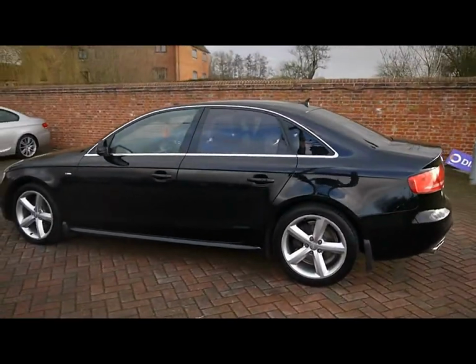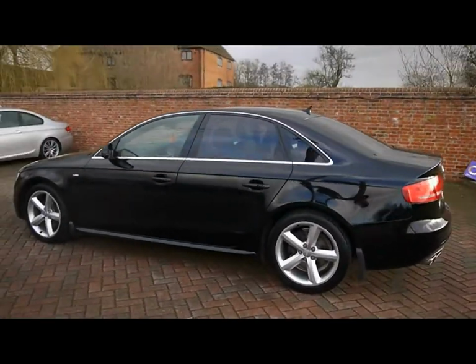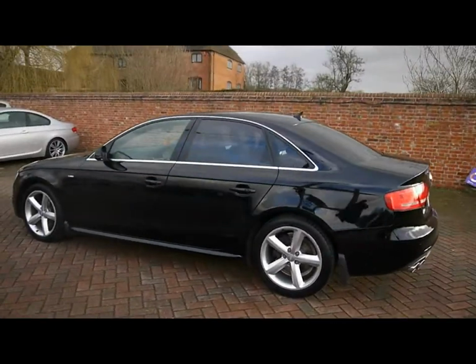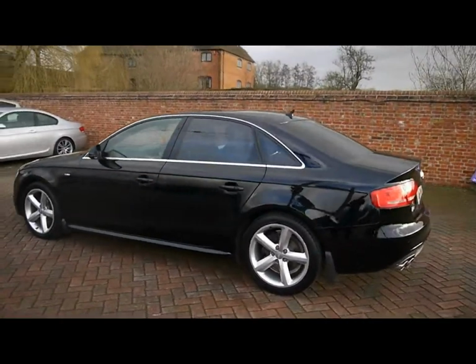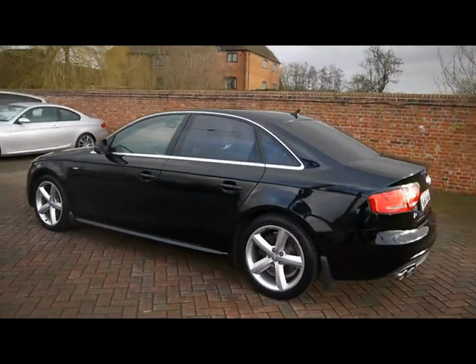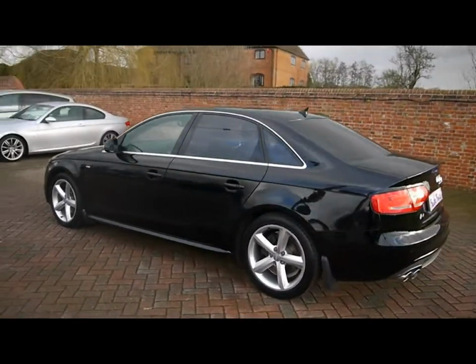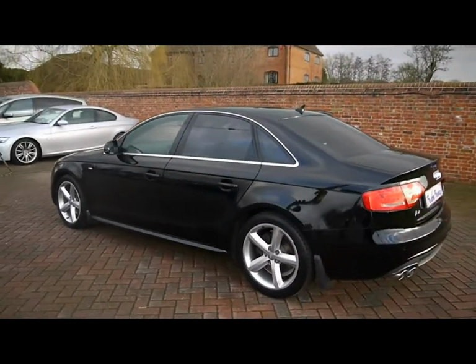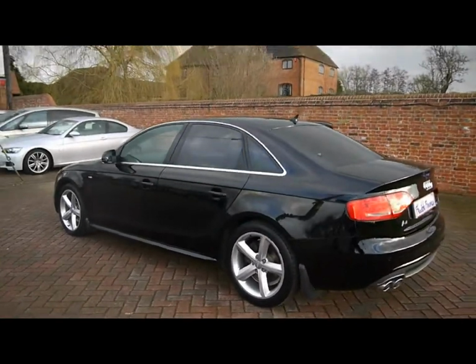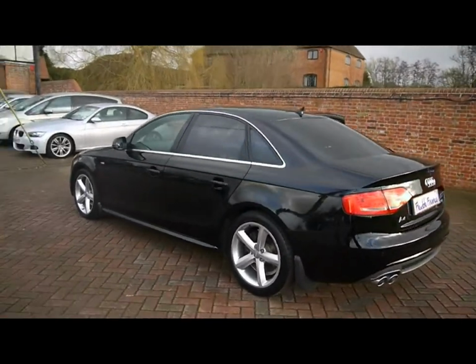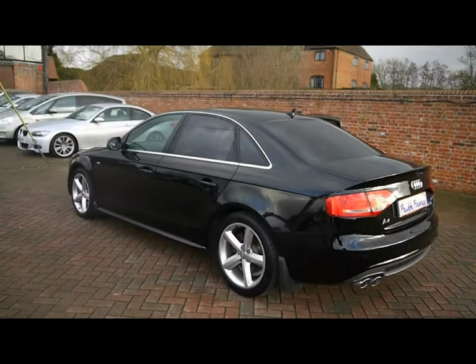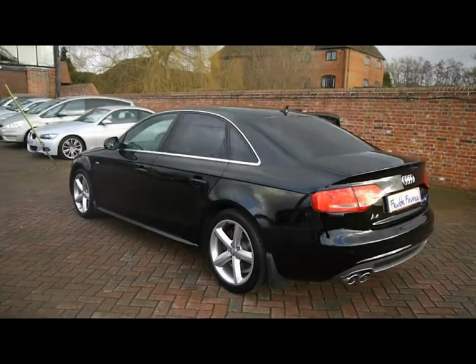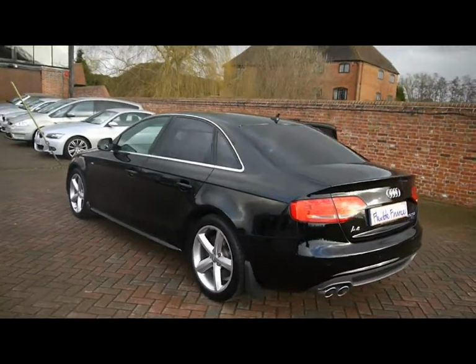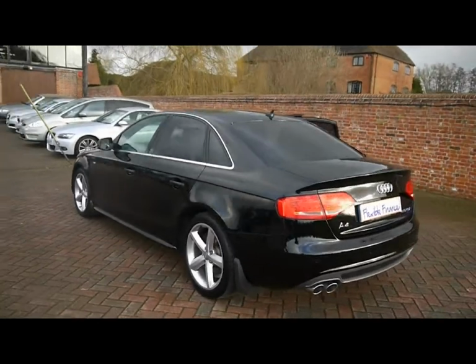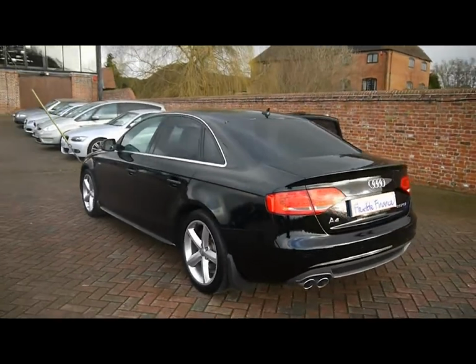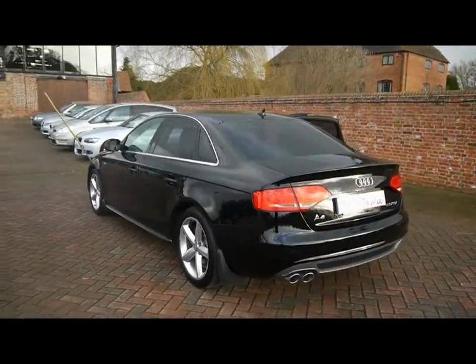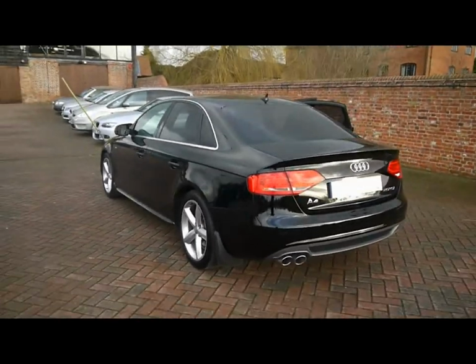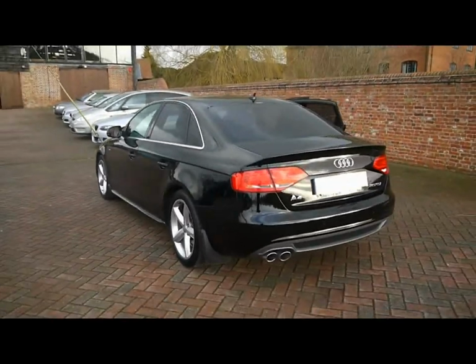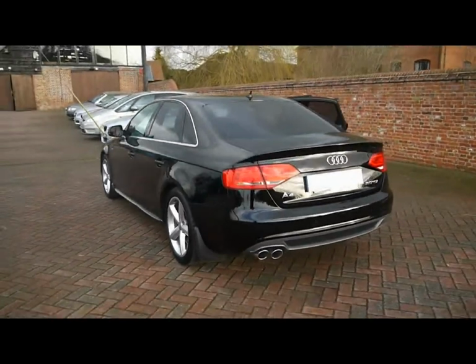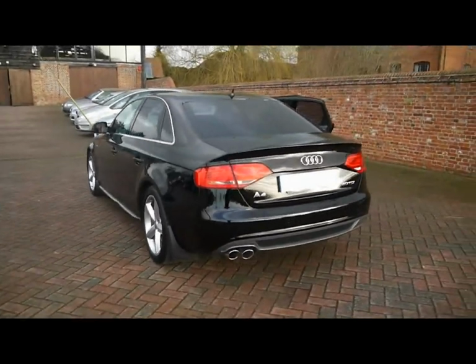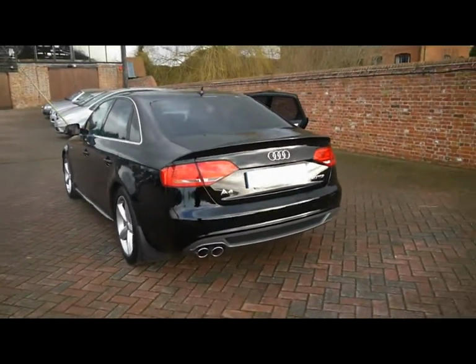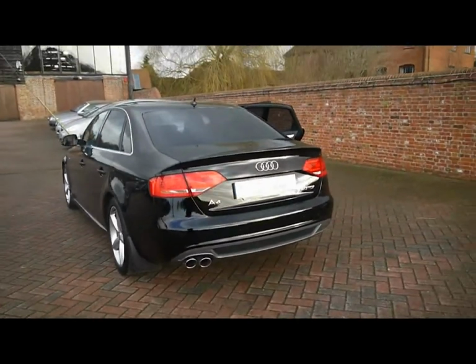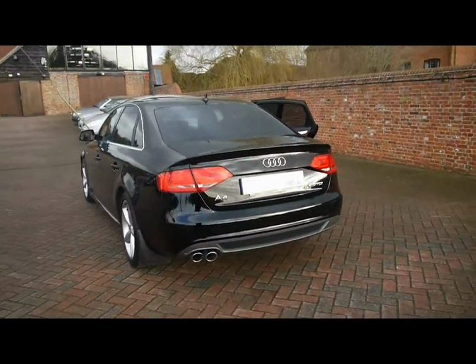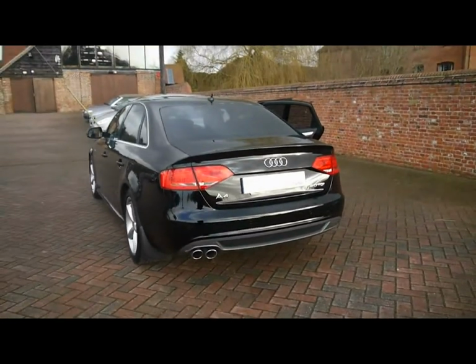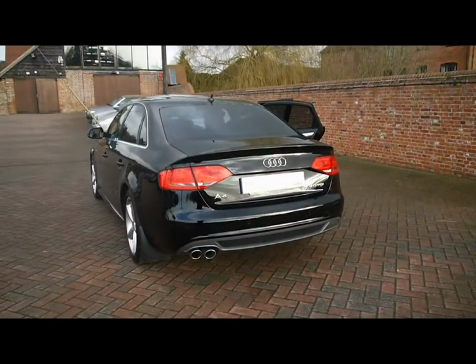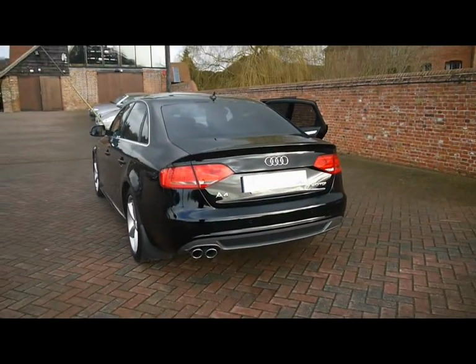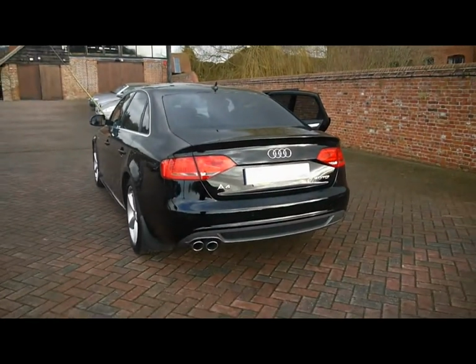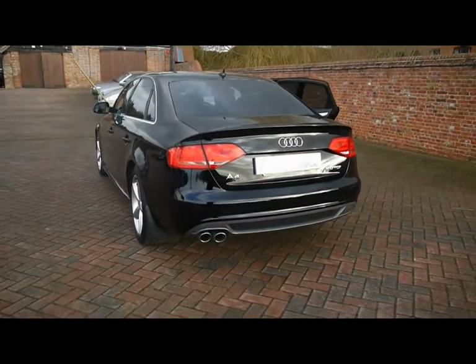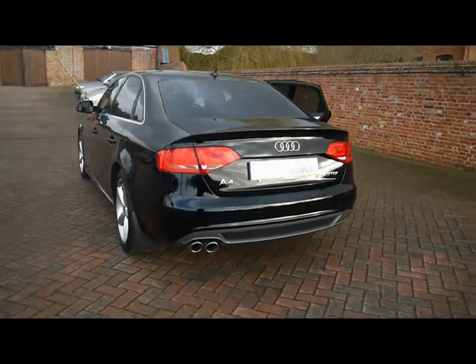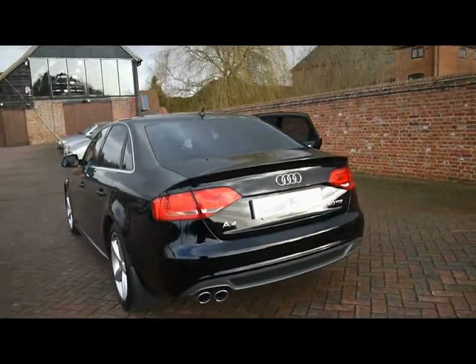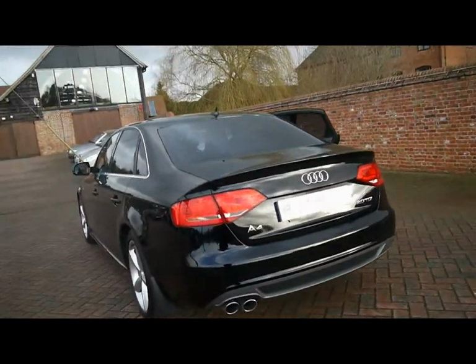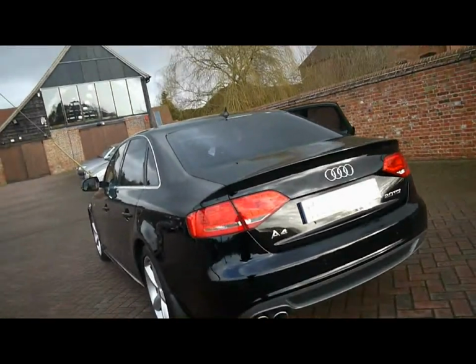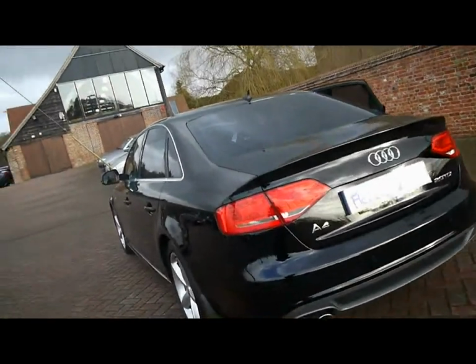As you can see, we've got rear privacy glass and chrome detailing all along the sides. We've got parking sensors all along the rear bumper as well.